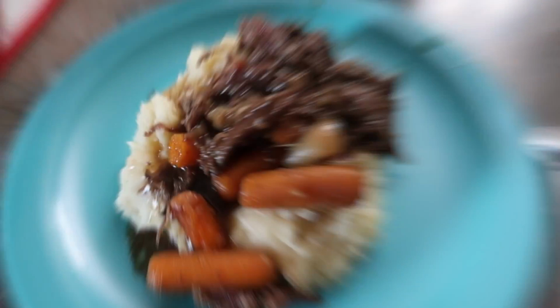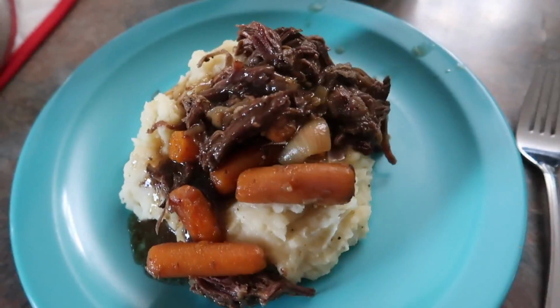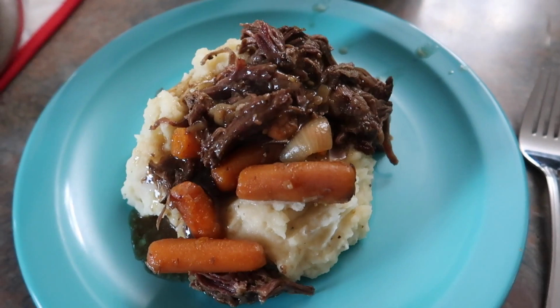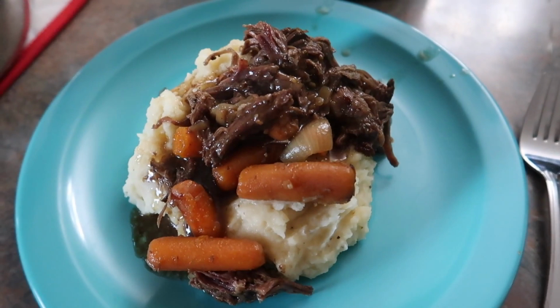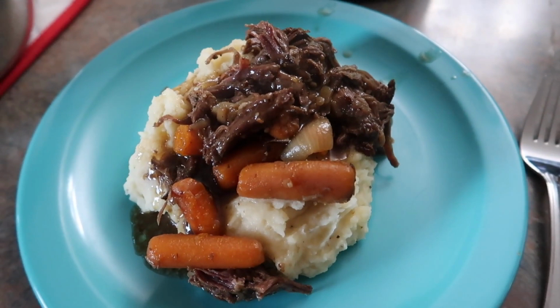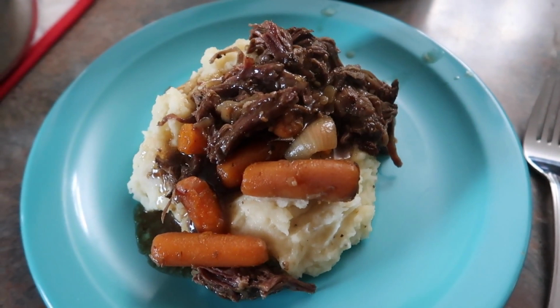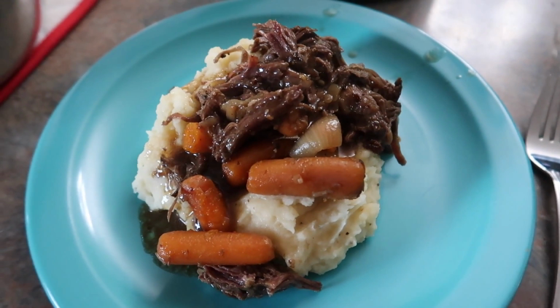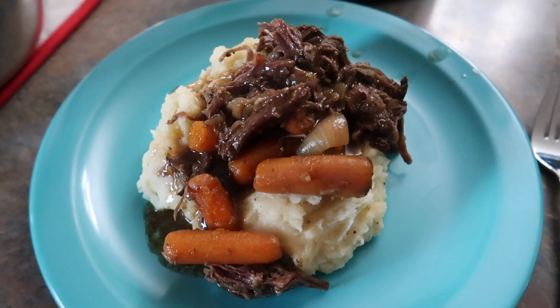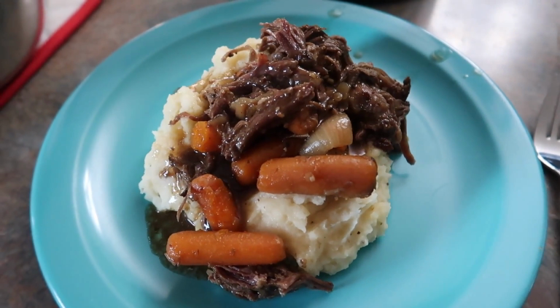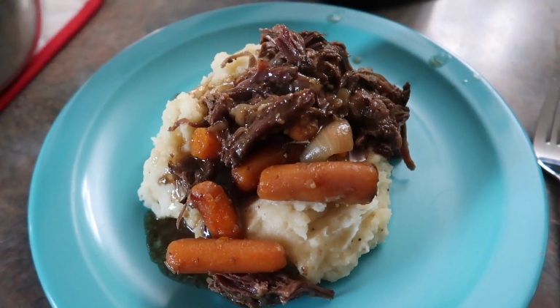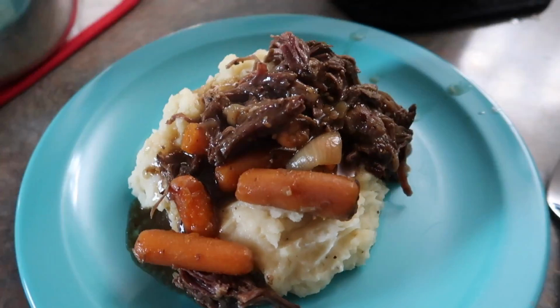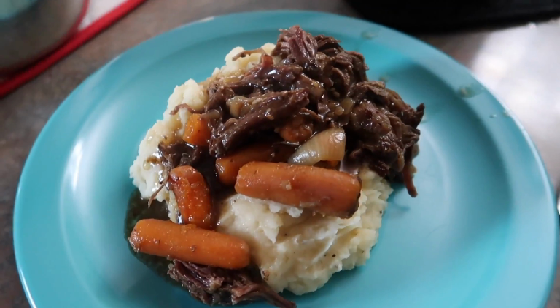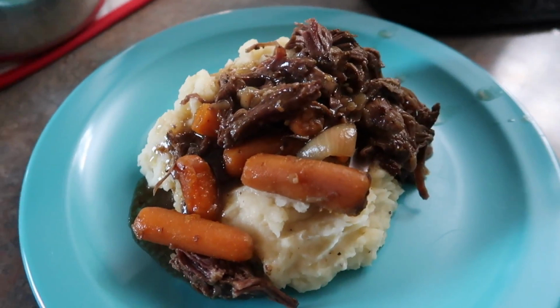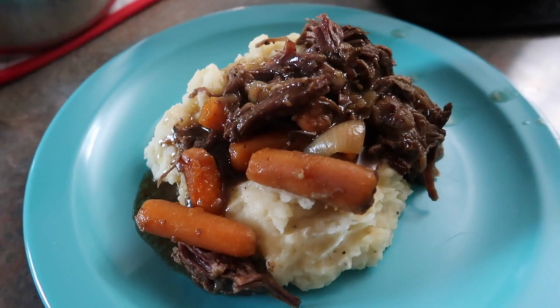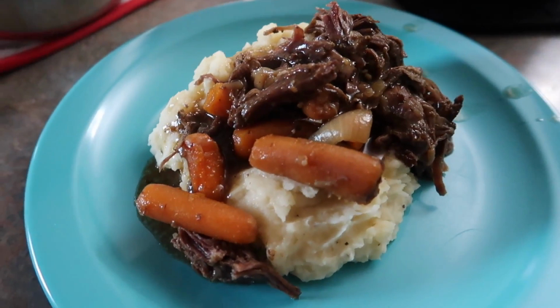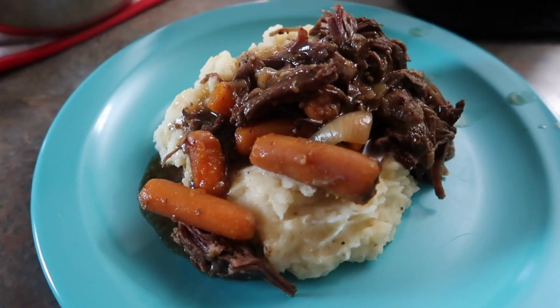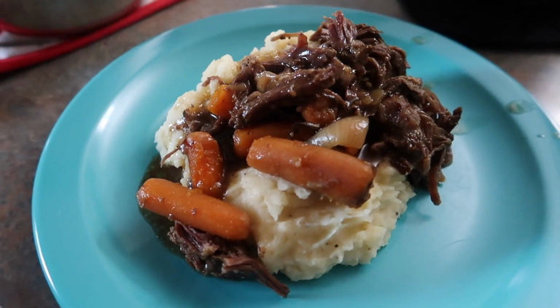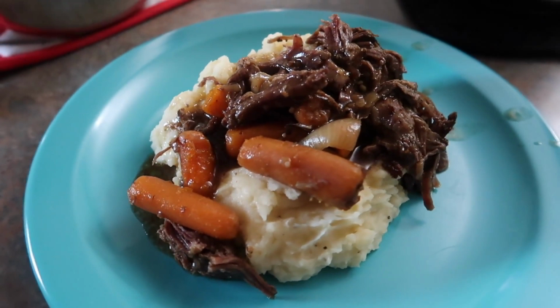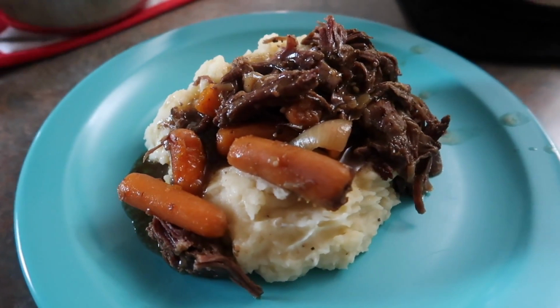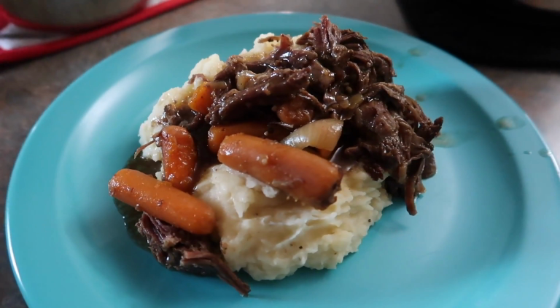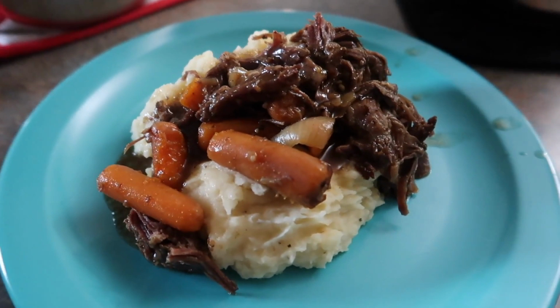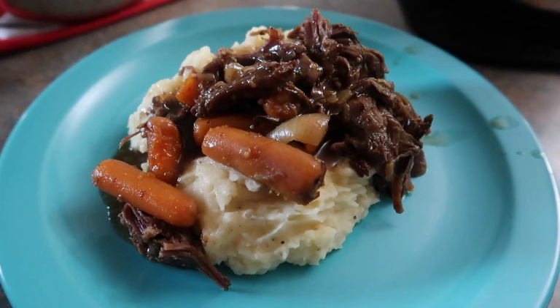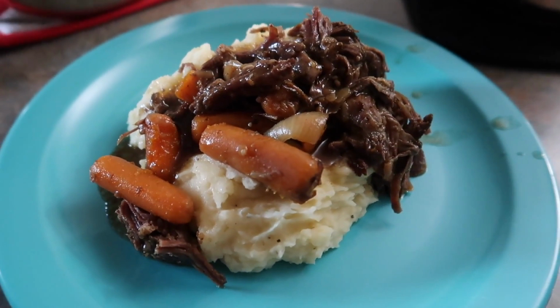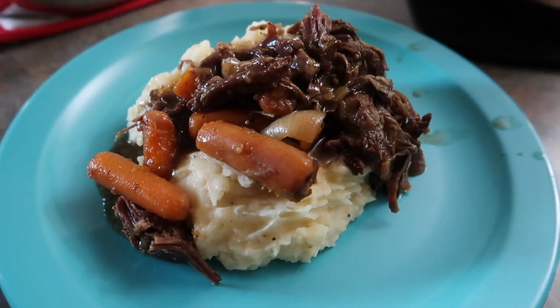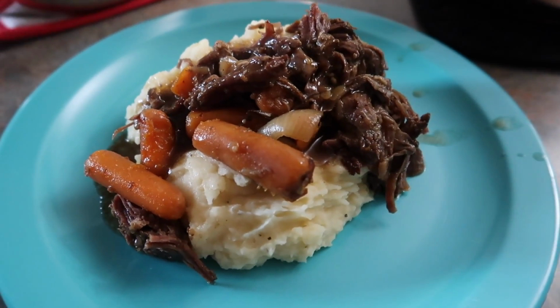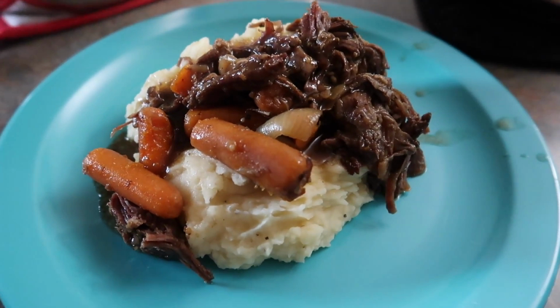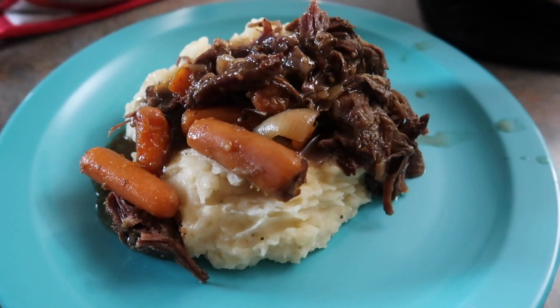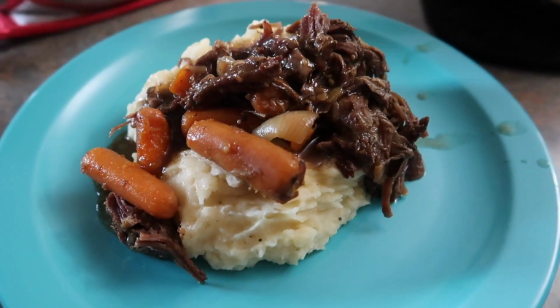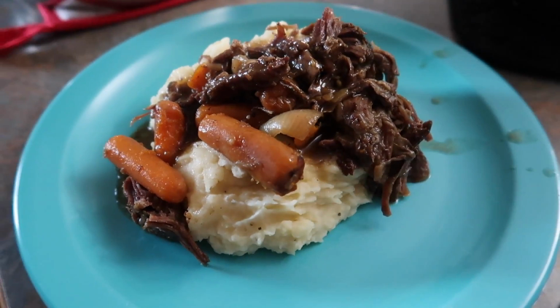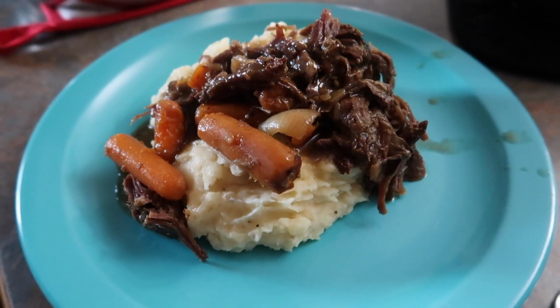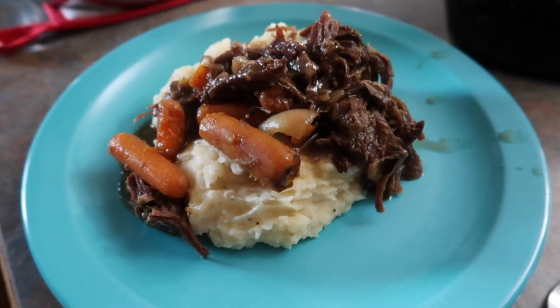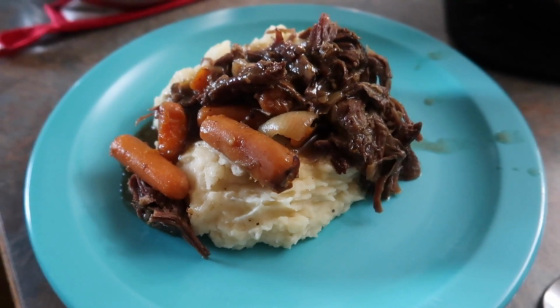Here's the completed dinner. You can't tell me that does not look amazing — it looks amazing!